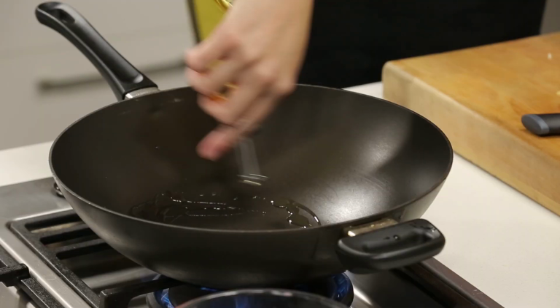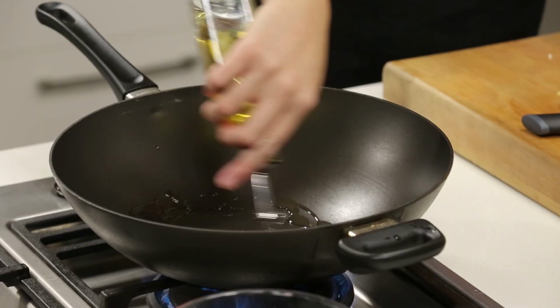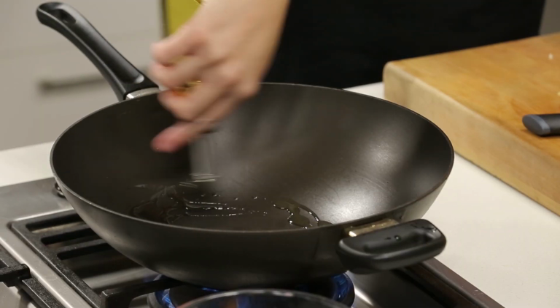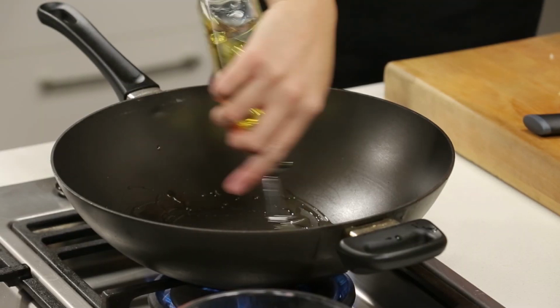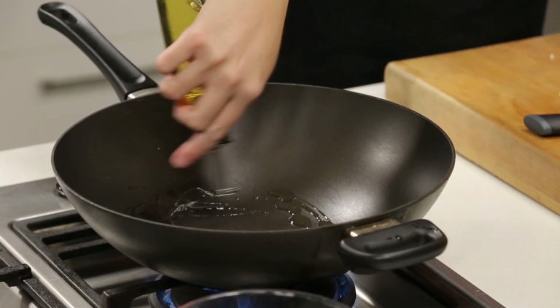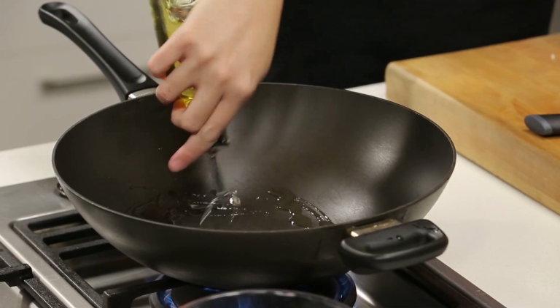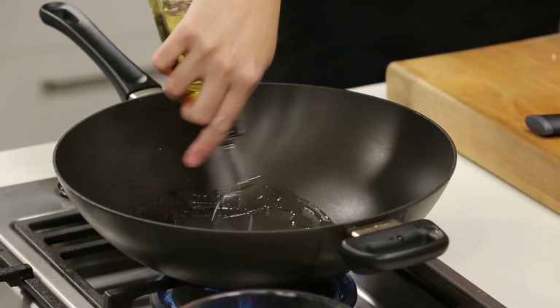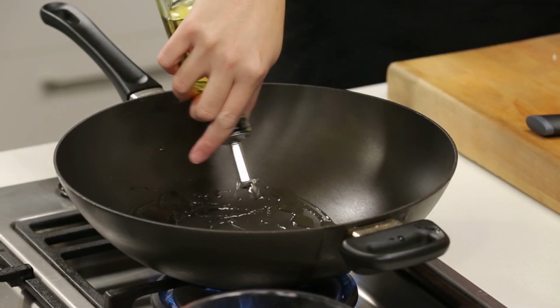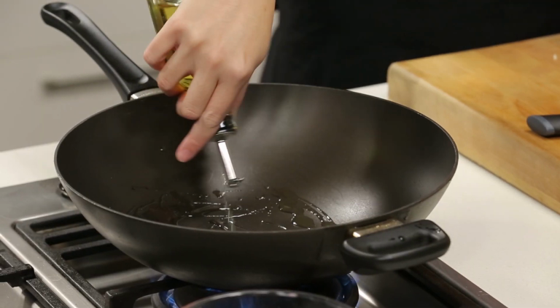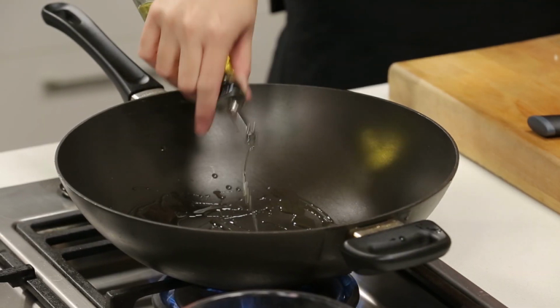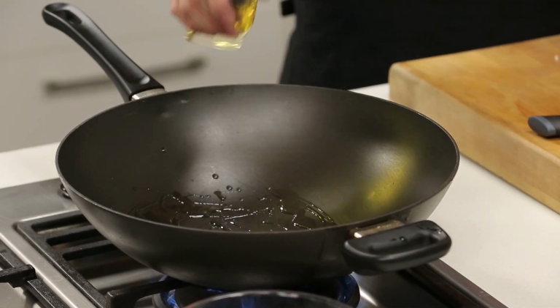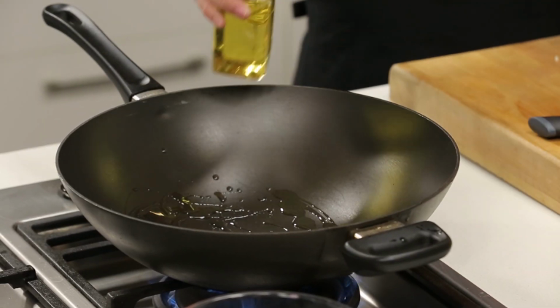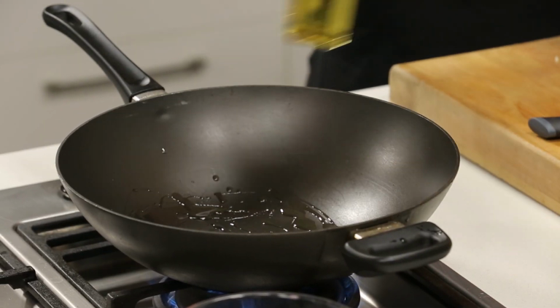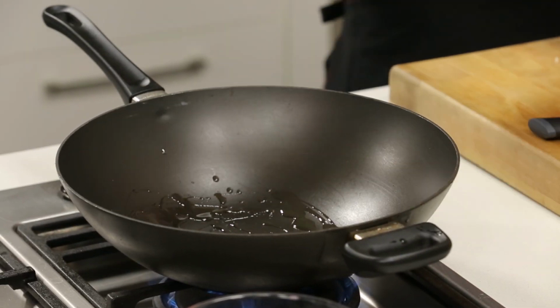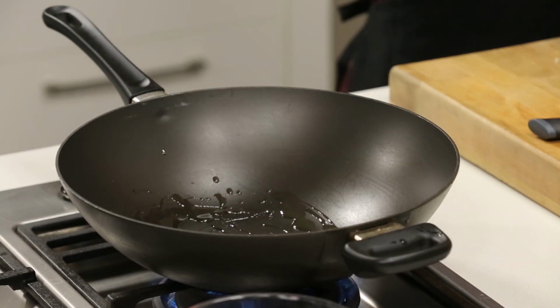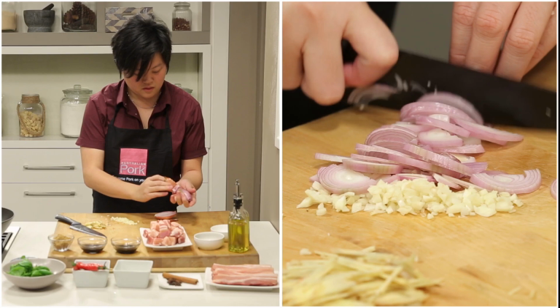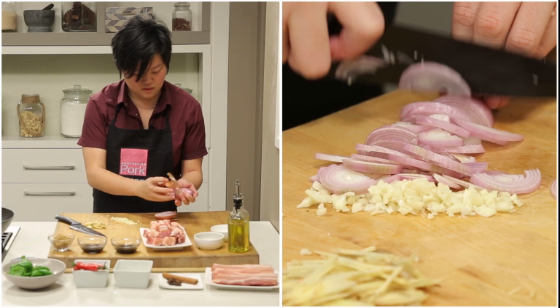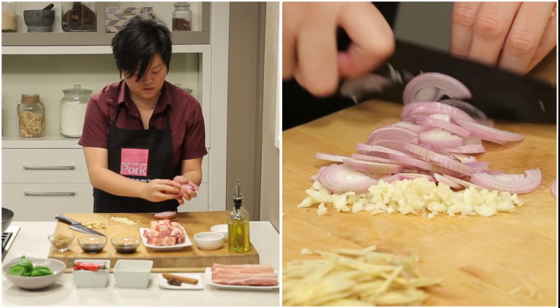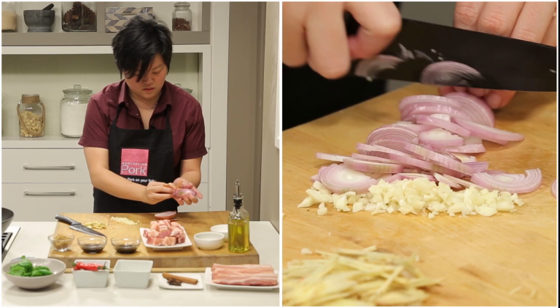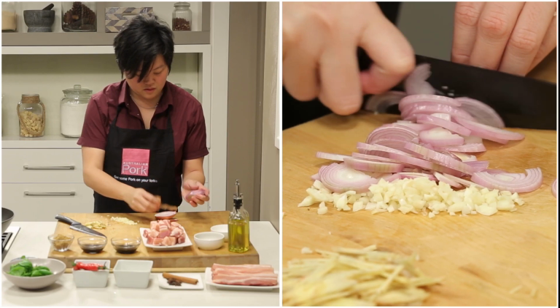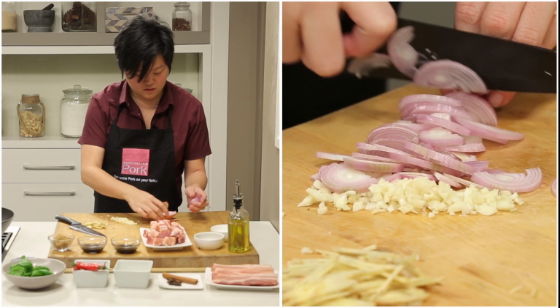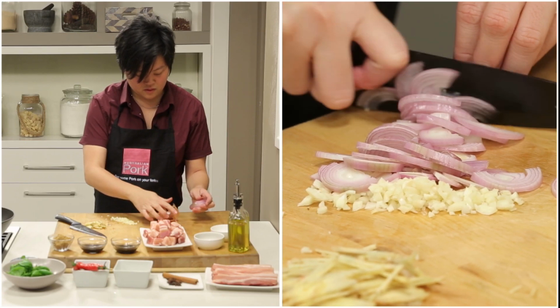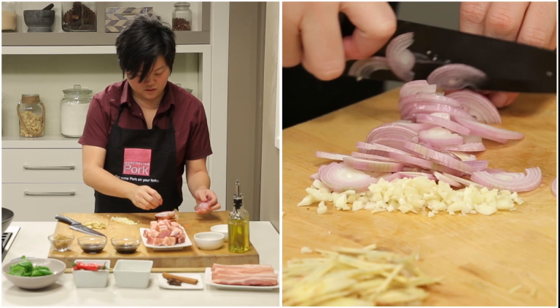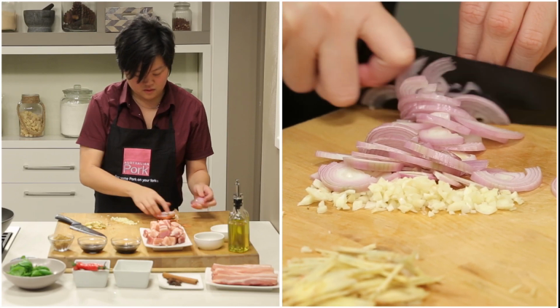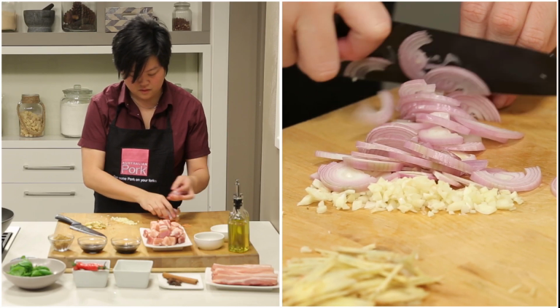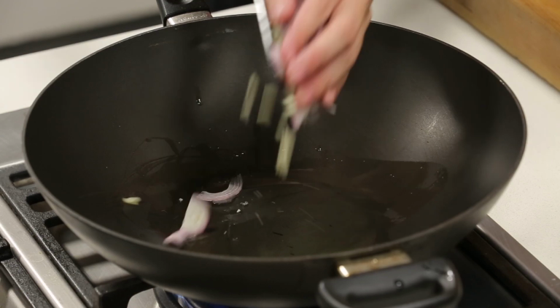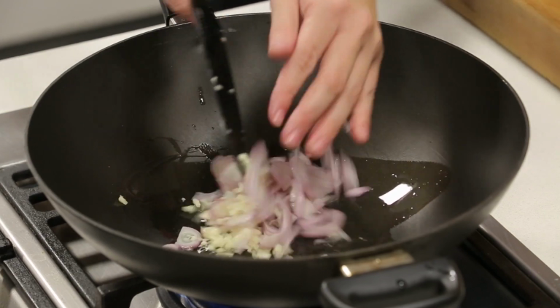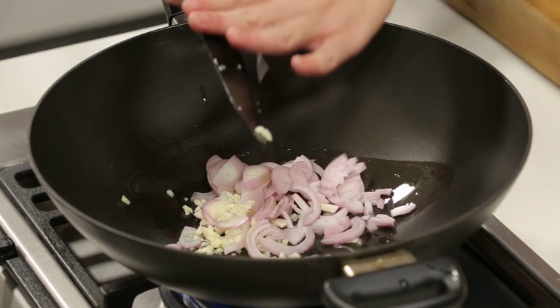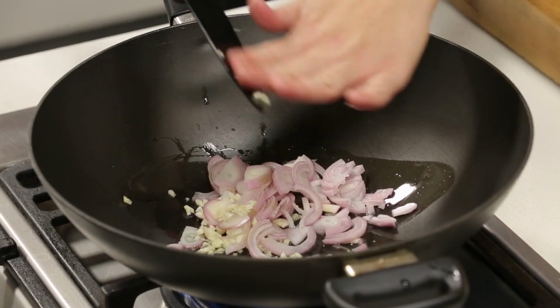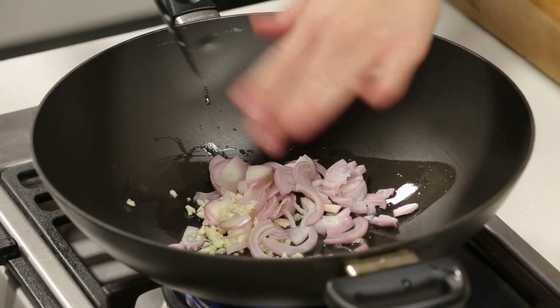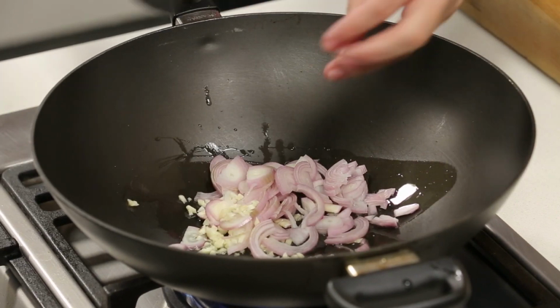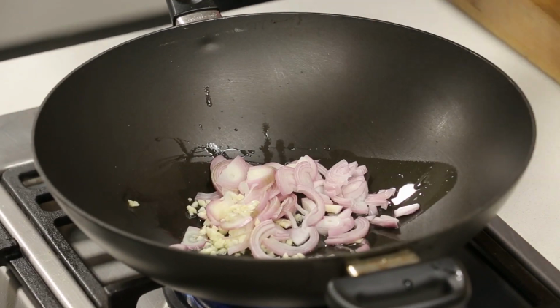In a fry pan add some oil and heat it up to medium-high. Let's add some chopped shallots, garlic and some ginger.